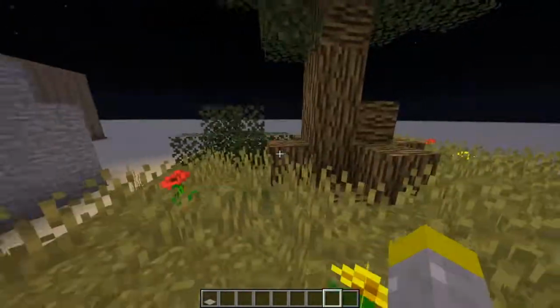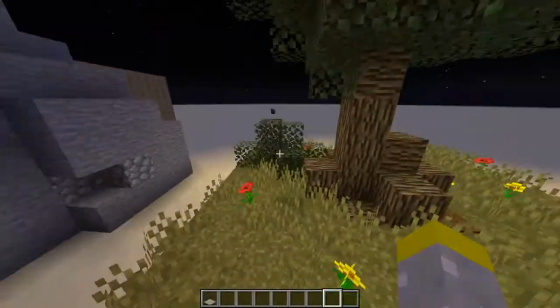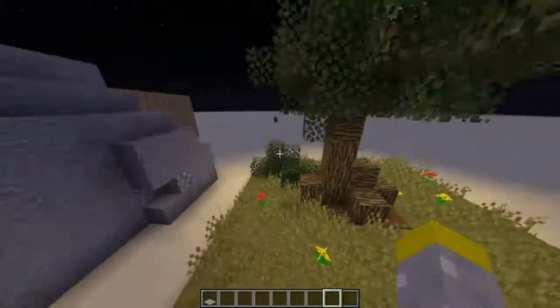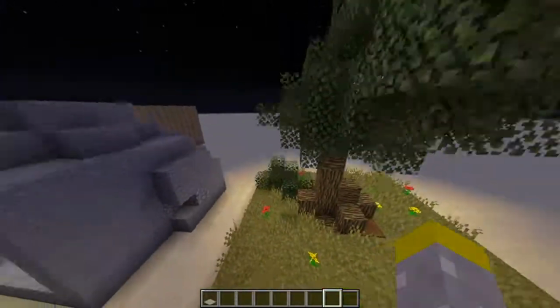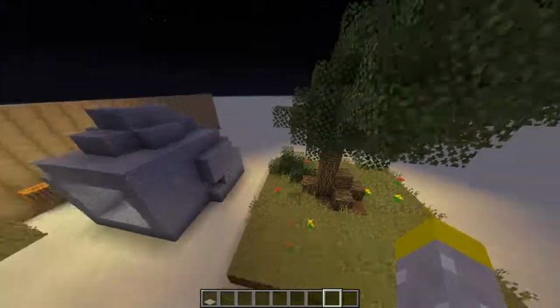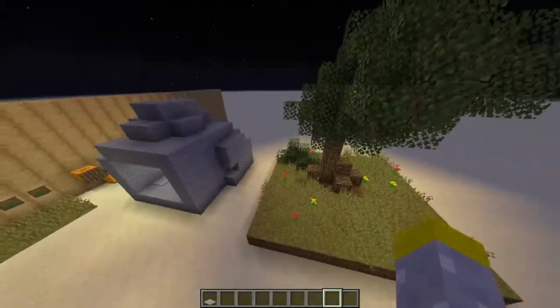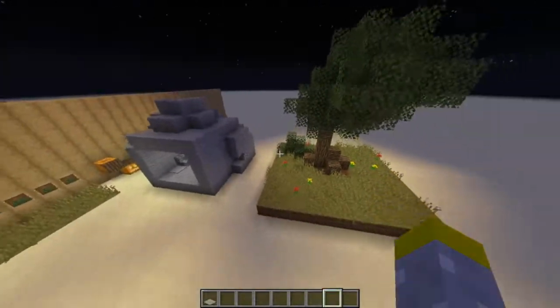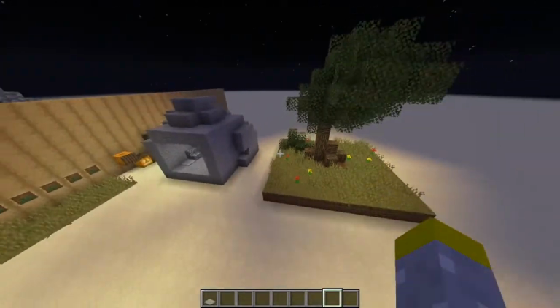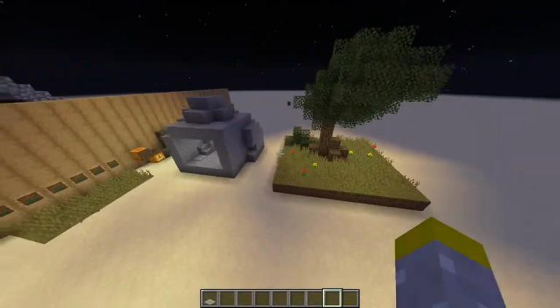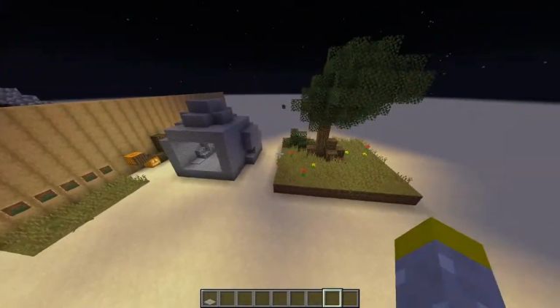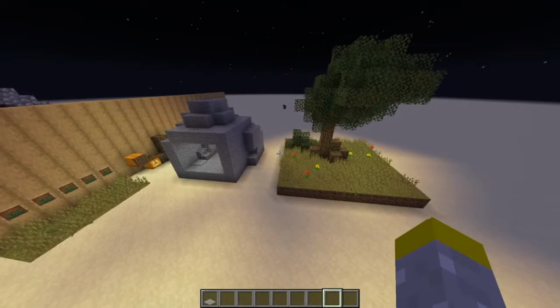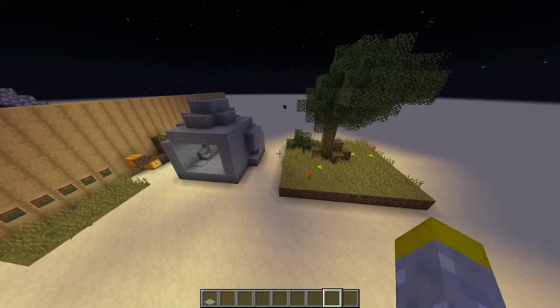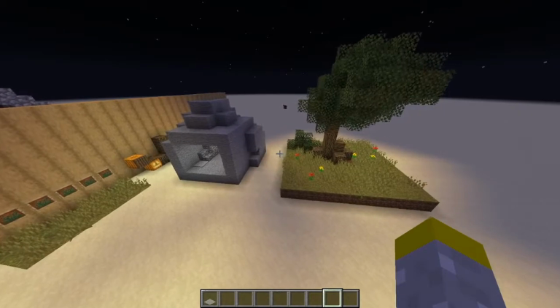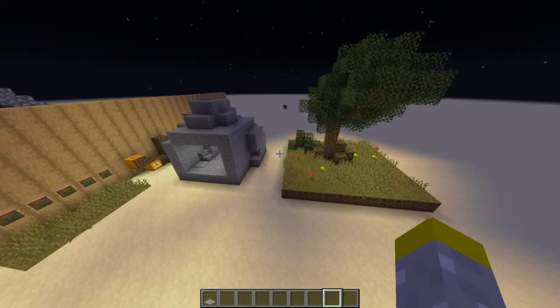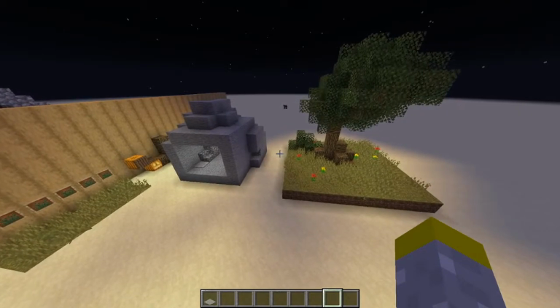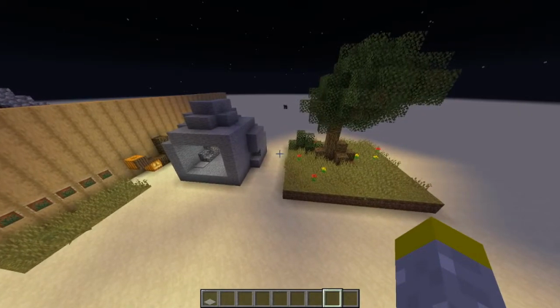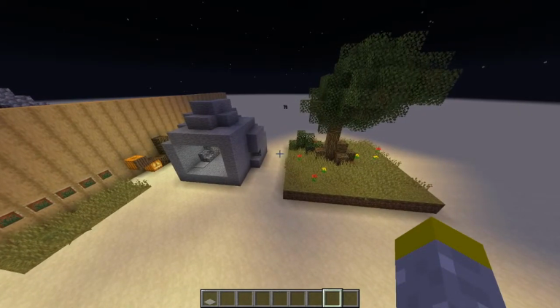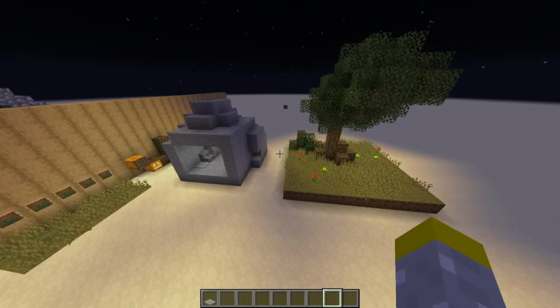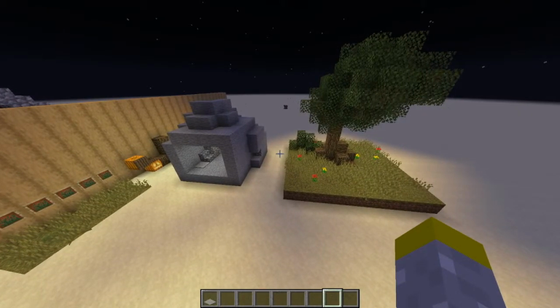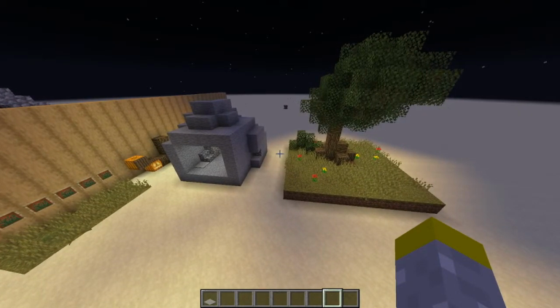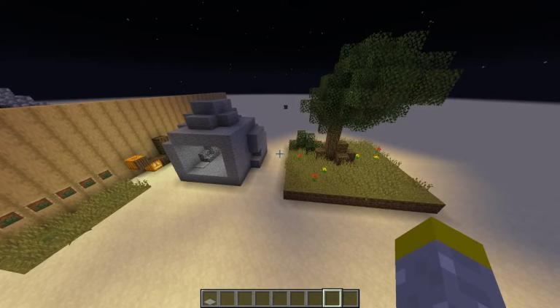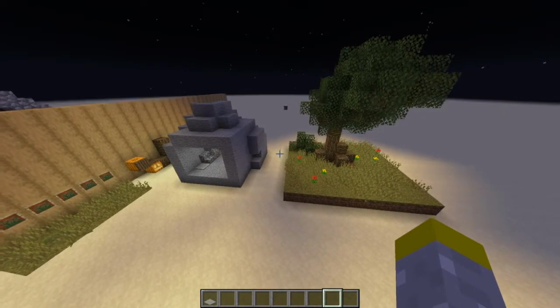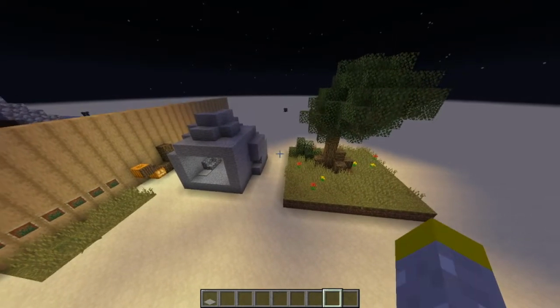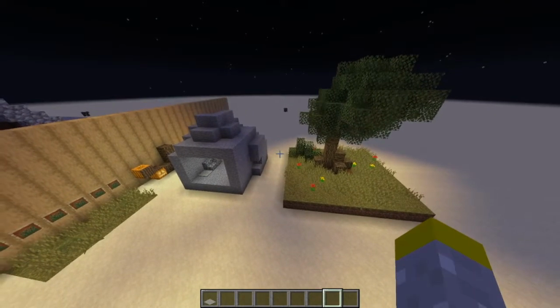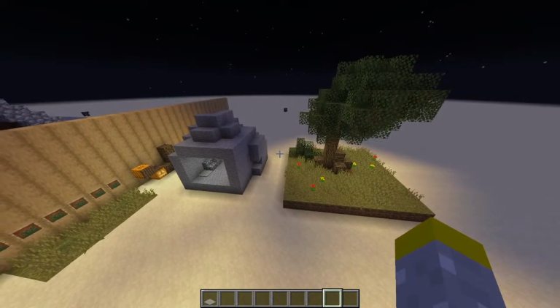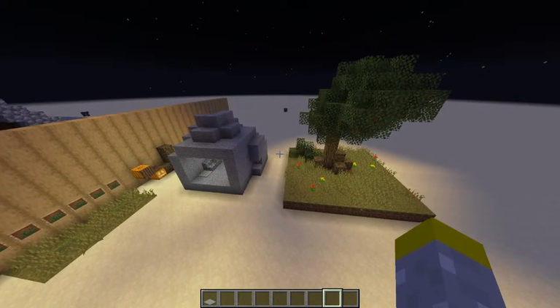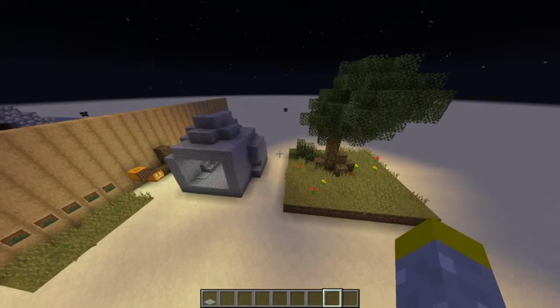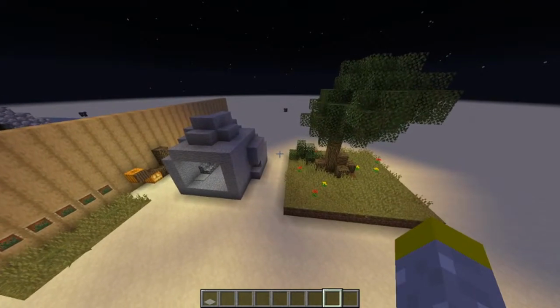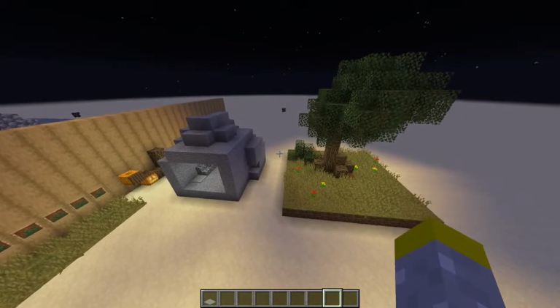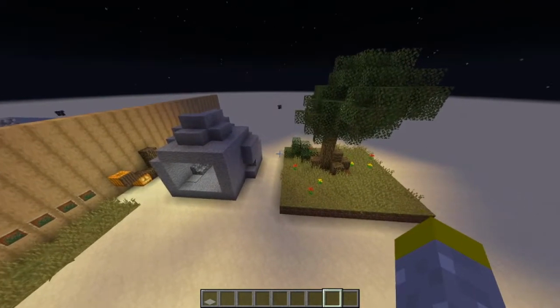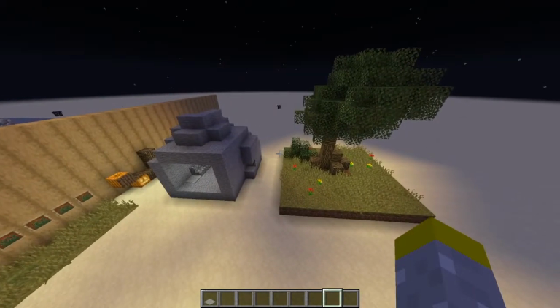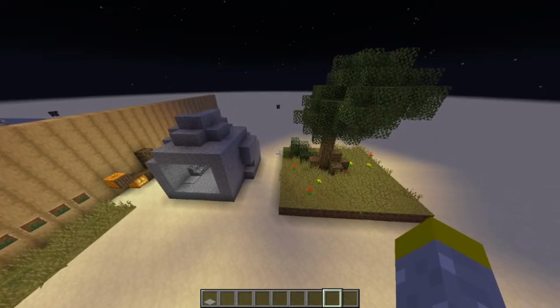Those were the six main ways to hide lighting in nature in Minecraft. I hope you enjoyed this video and found it useful.